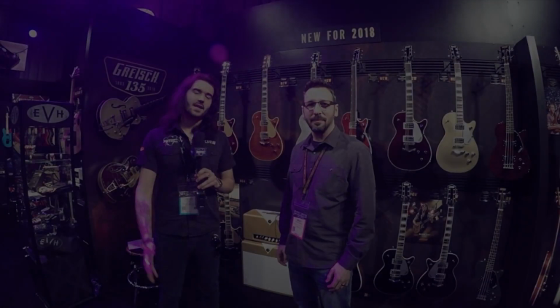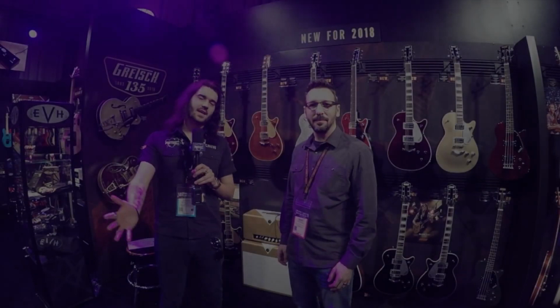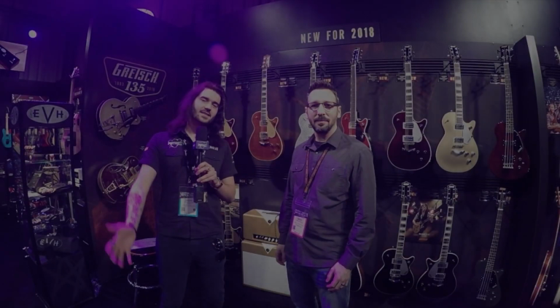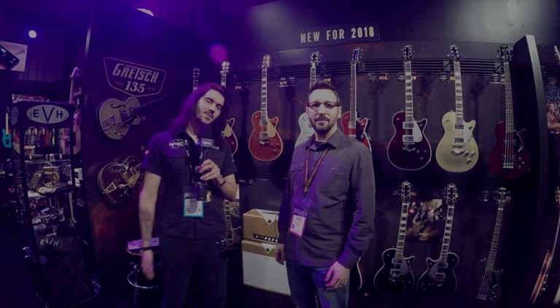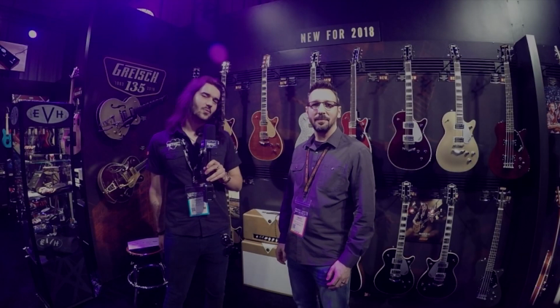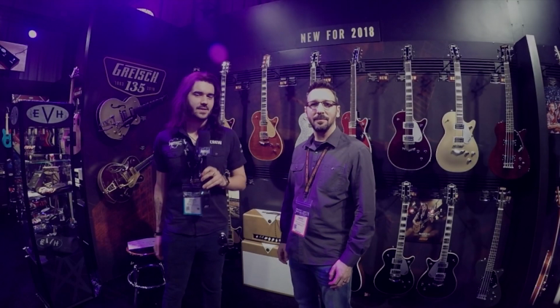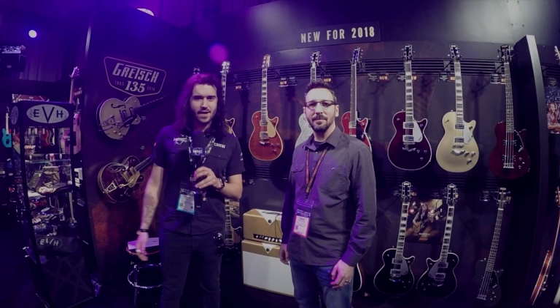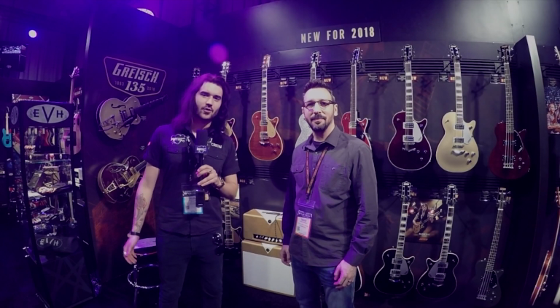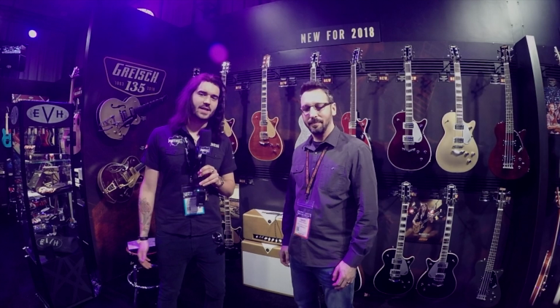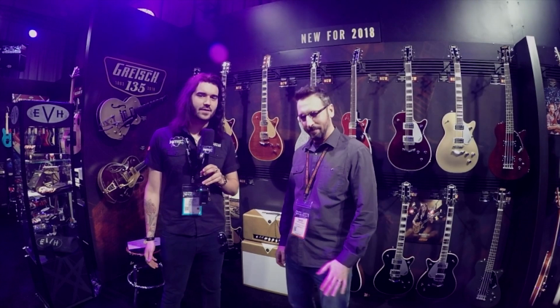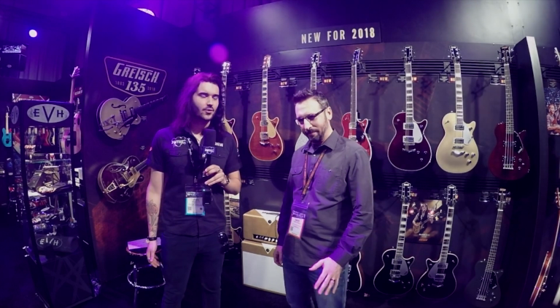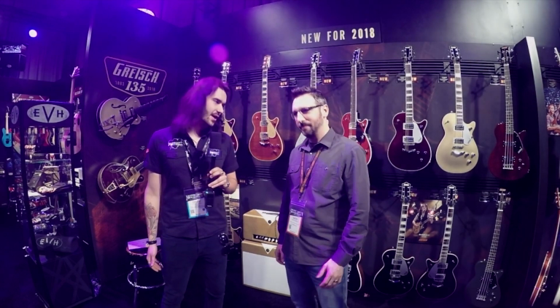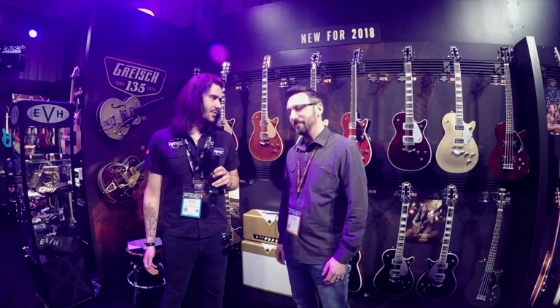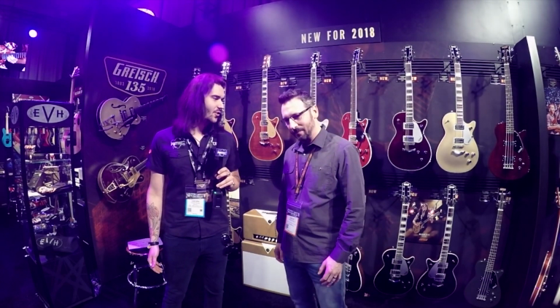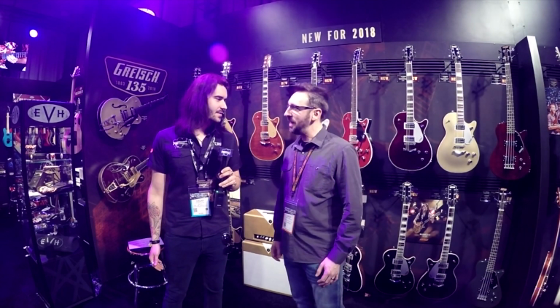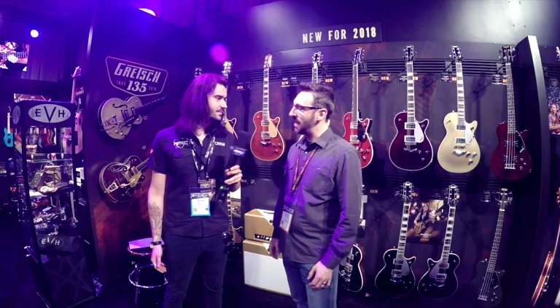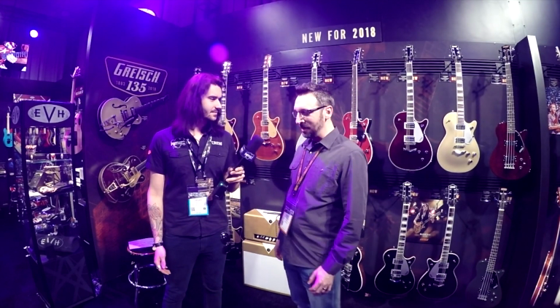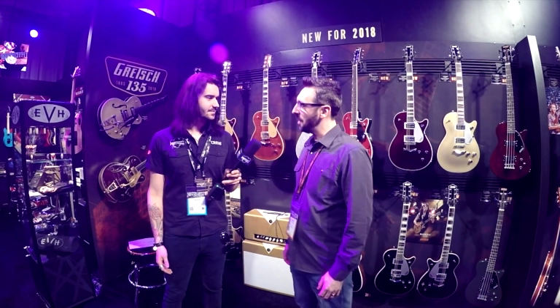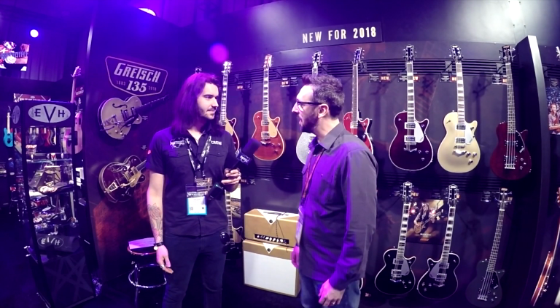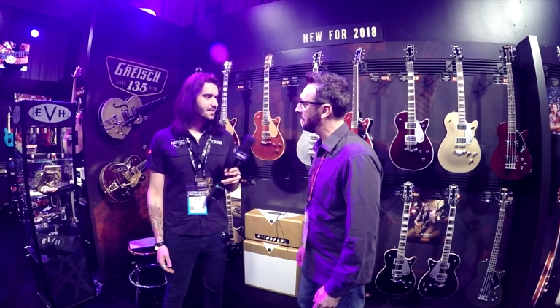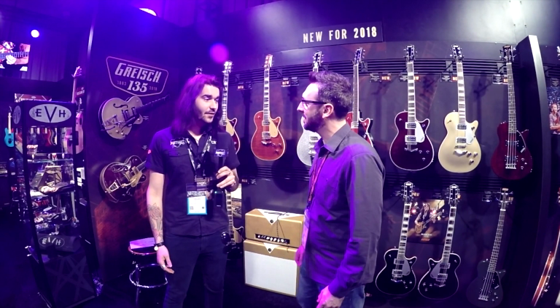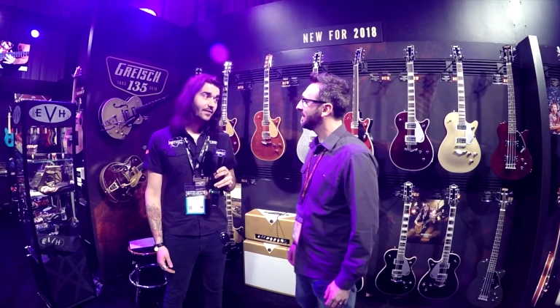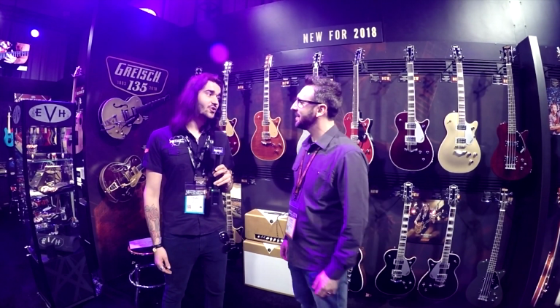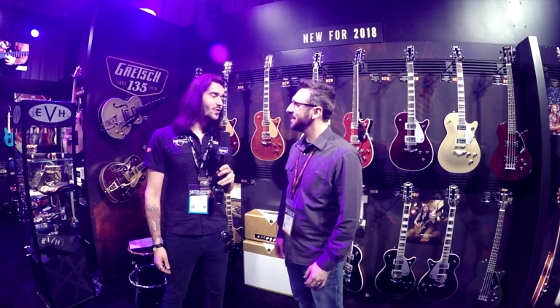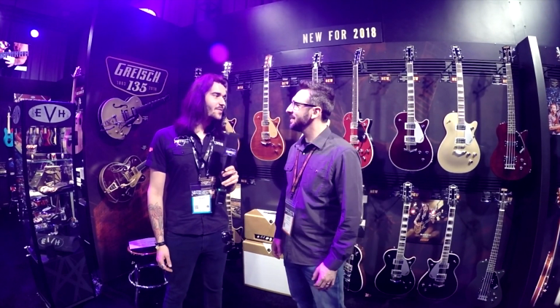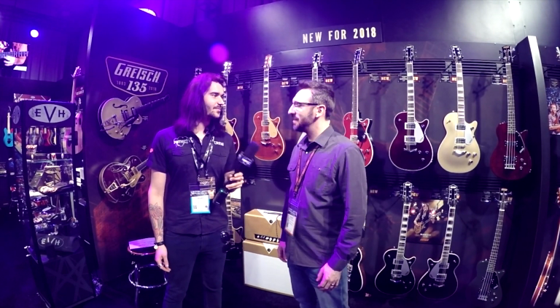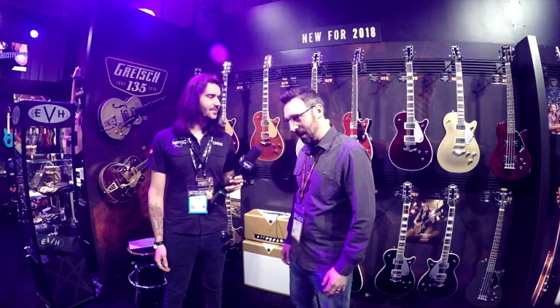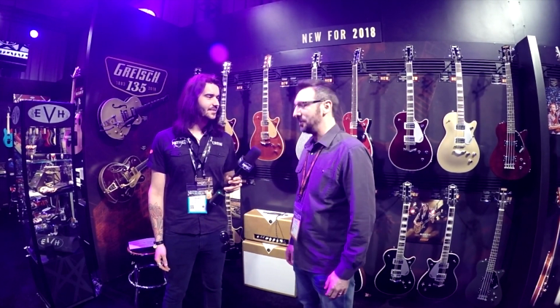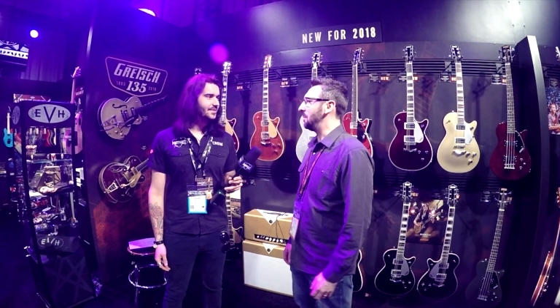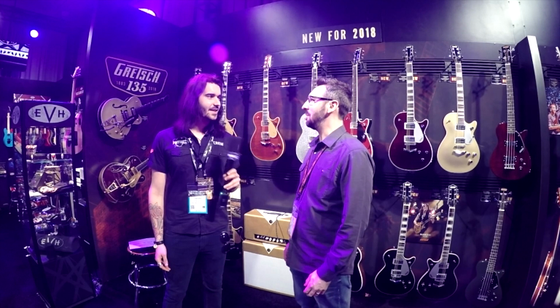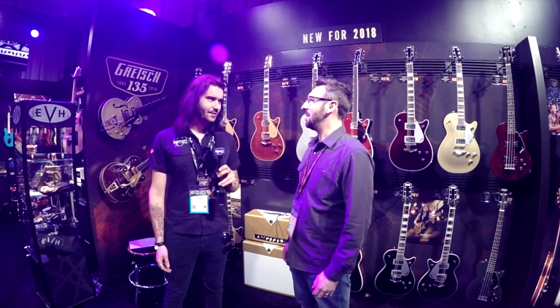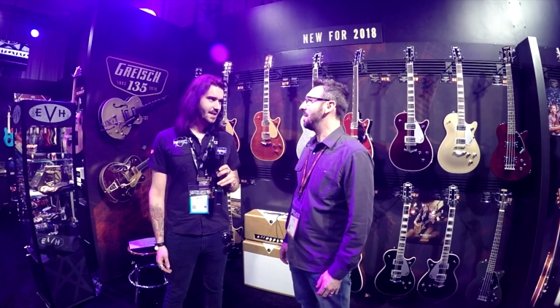Hey guys, I'm here with Dave, who is everything Gretsch. Having a good show so far? Excellent show so far. Fantastic.